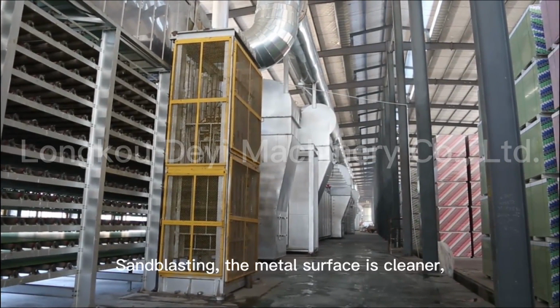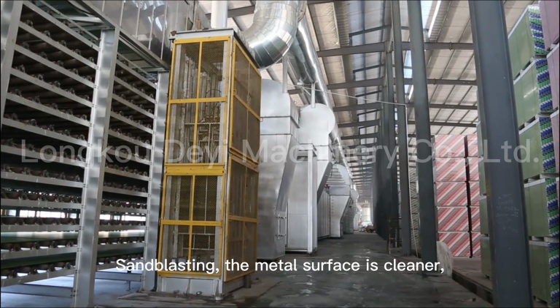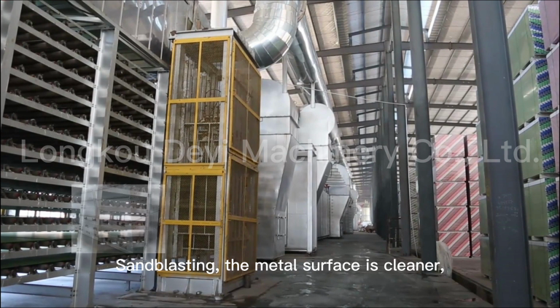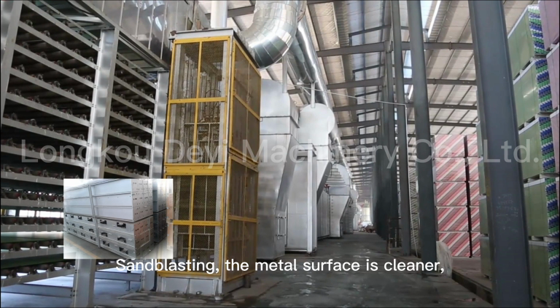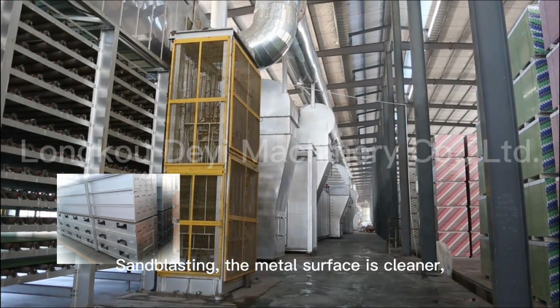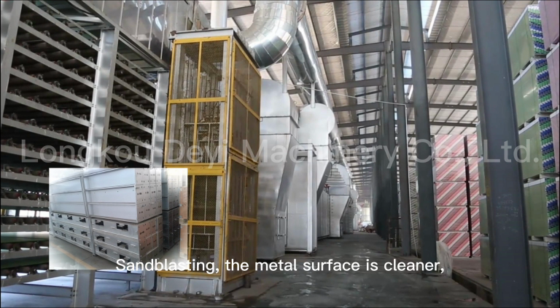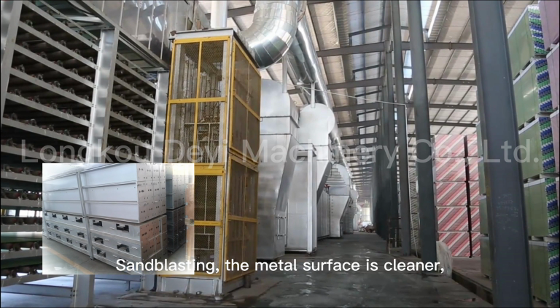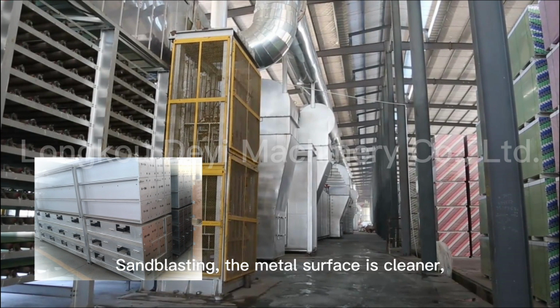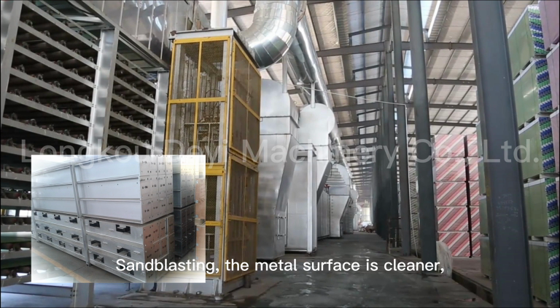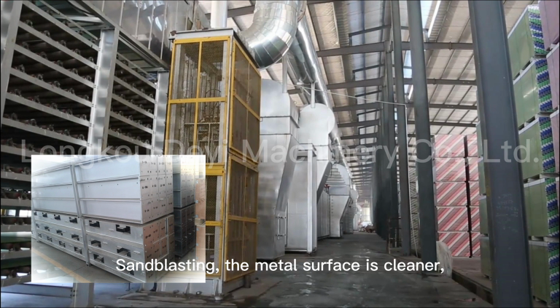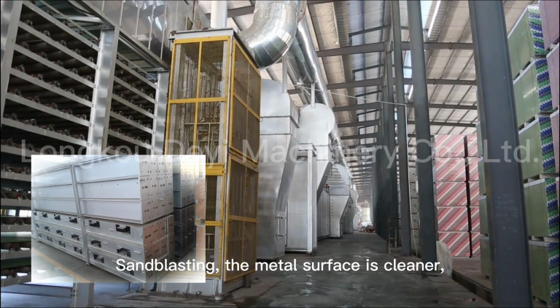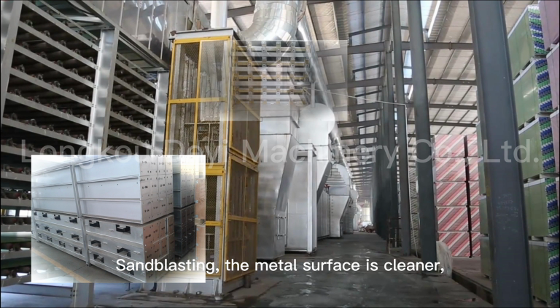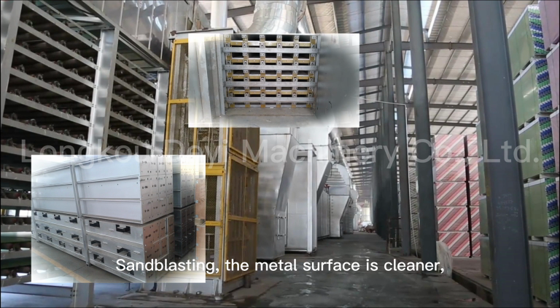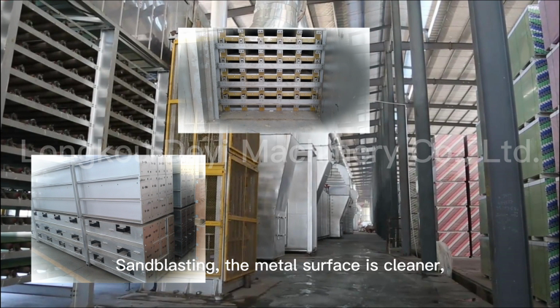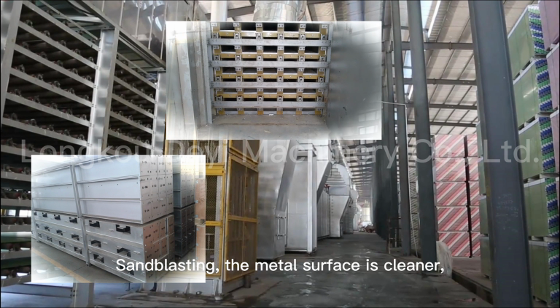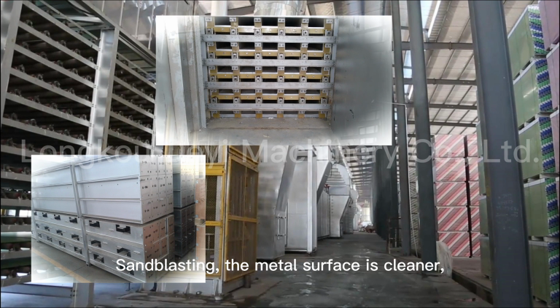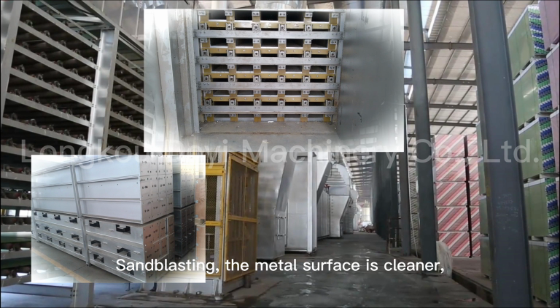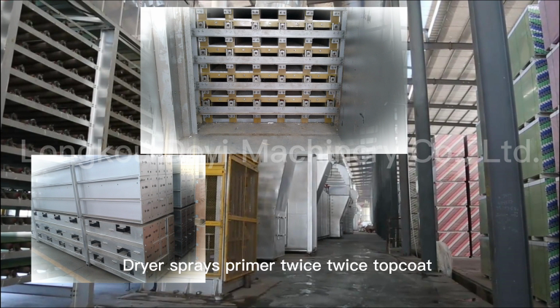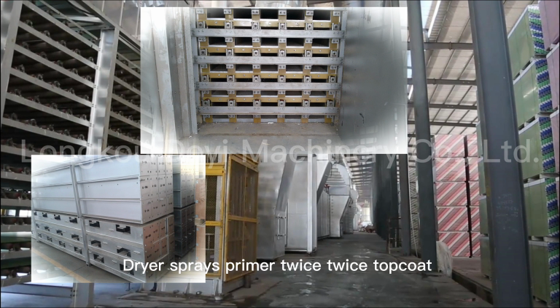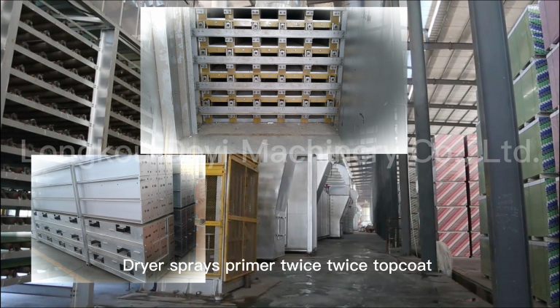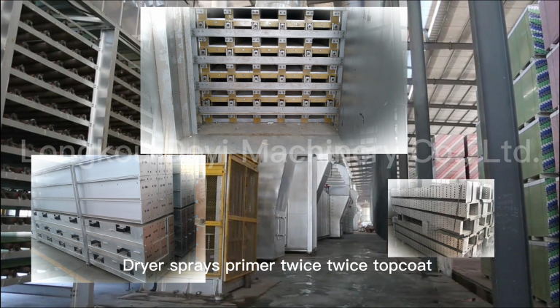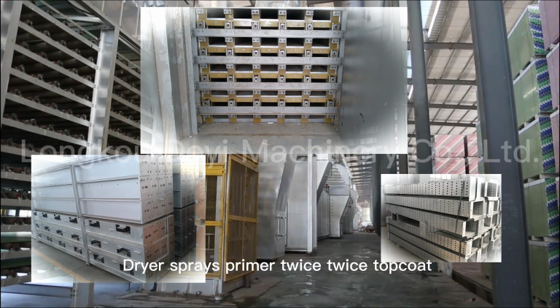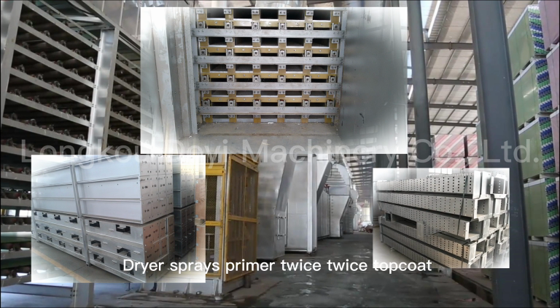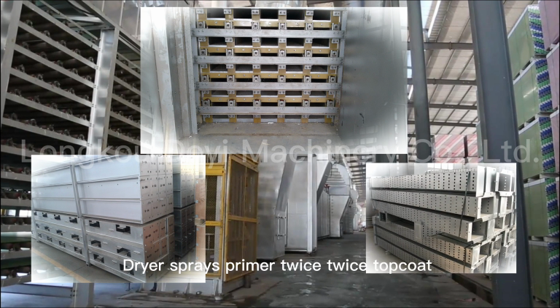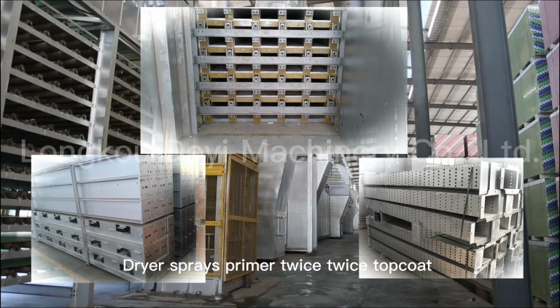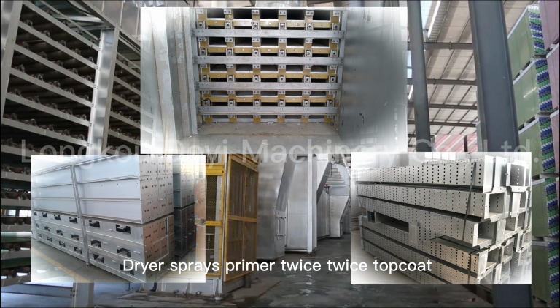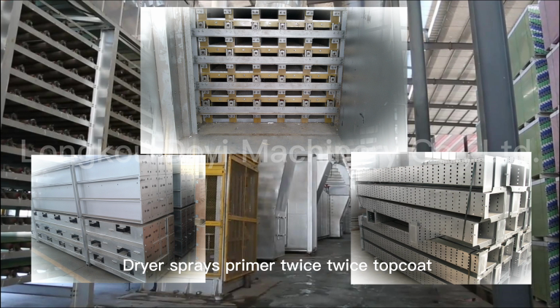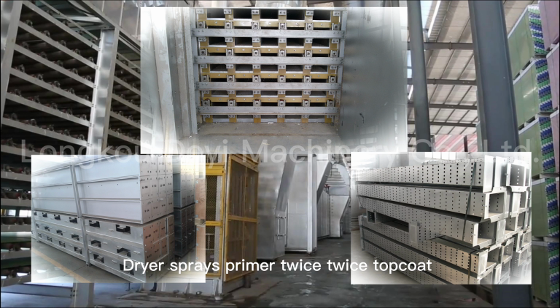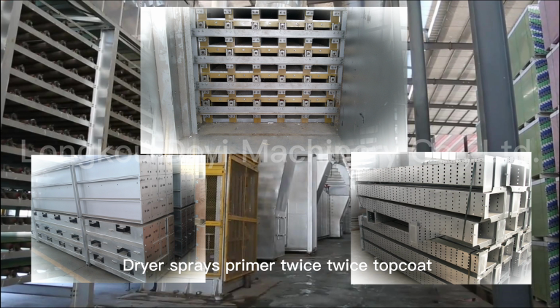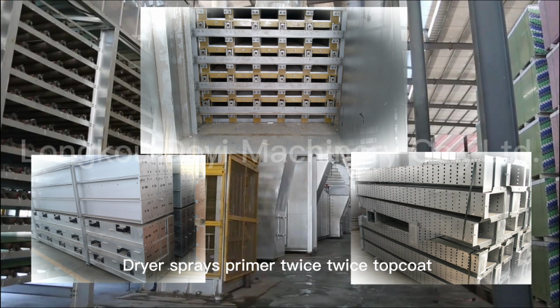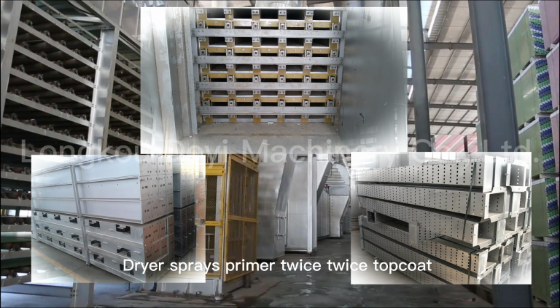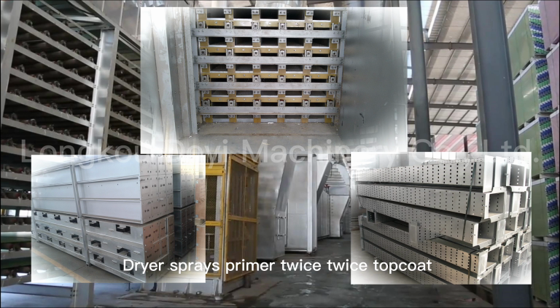Sandblasting is applied so that the metal surface is cleaner. The dryer is then sprayed with primer twice and one topcoat.